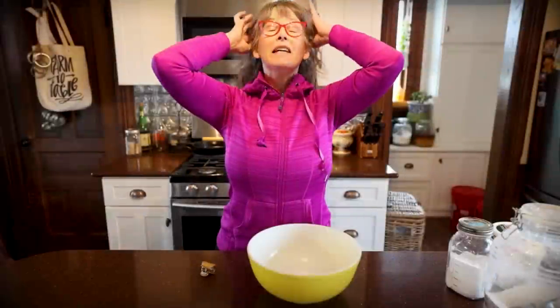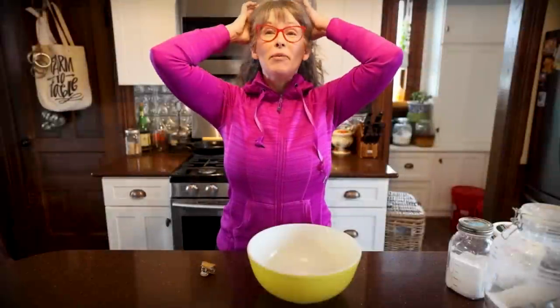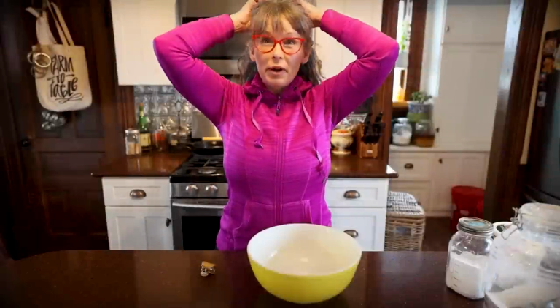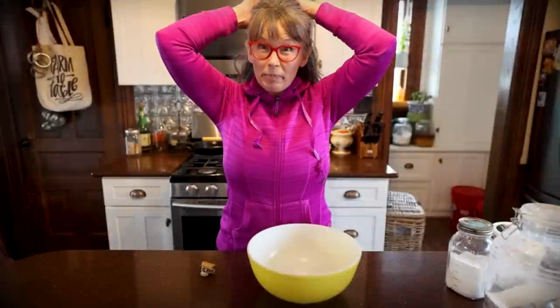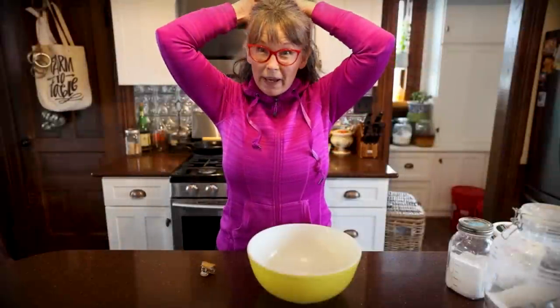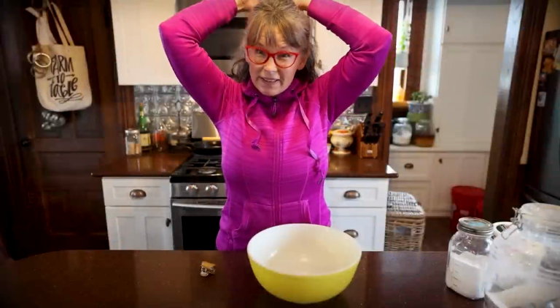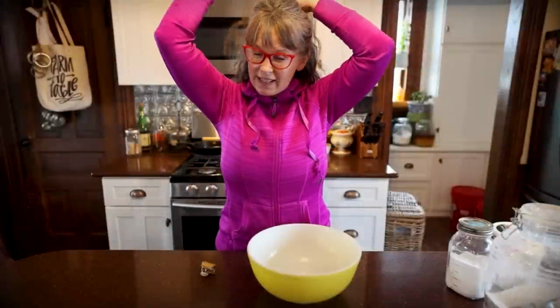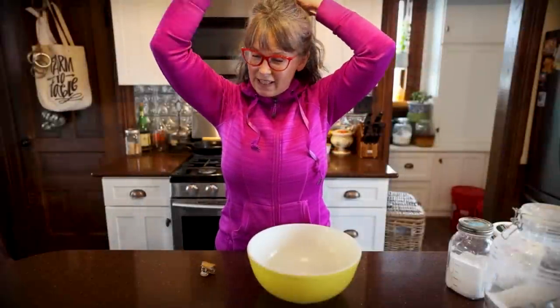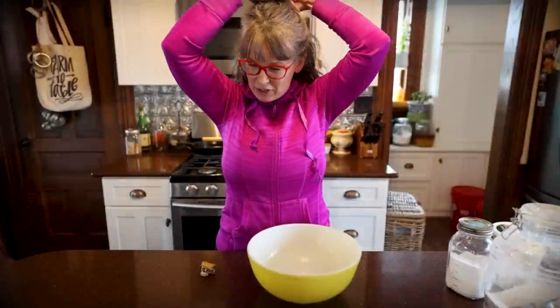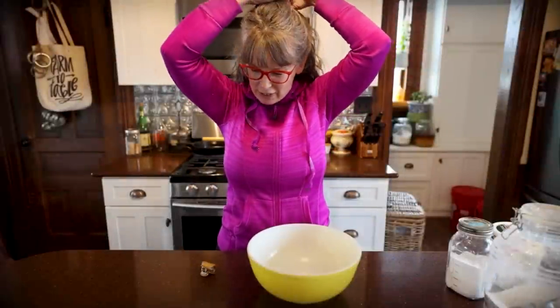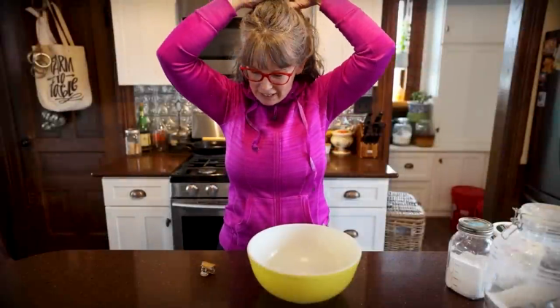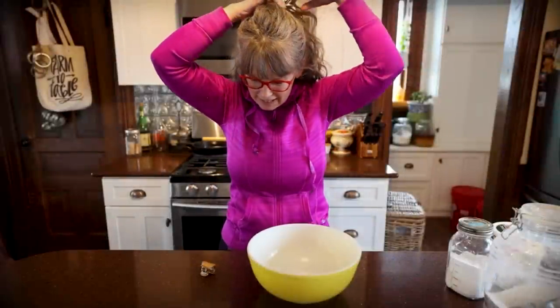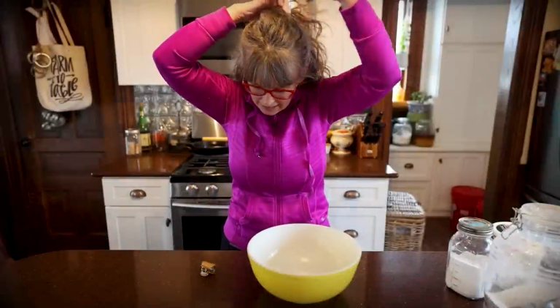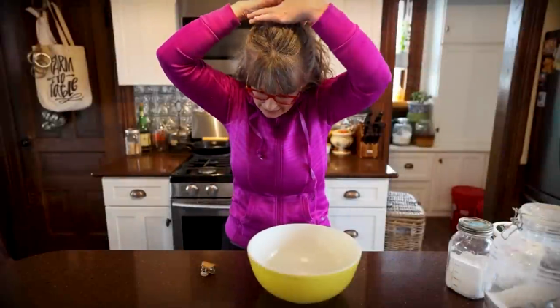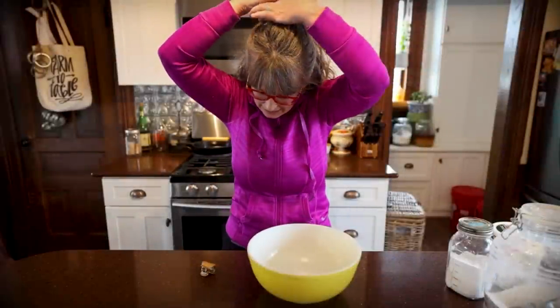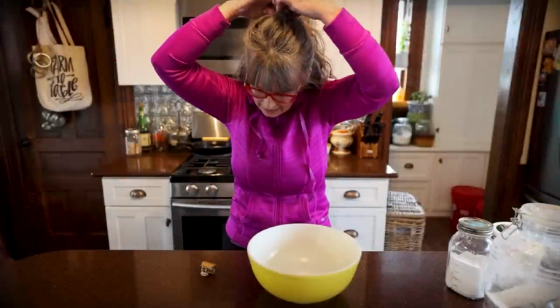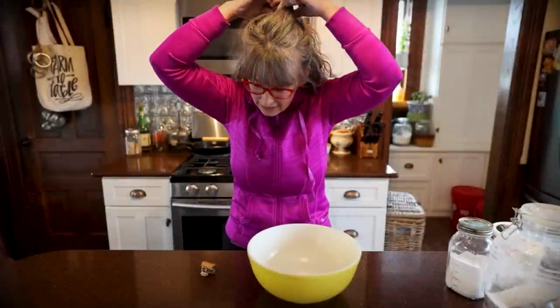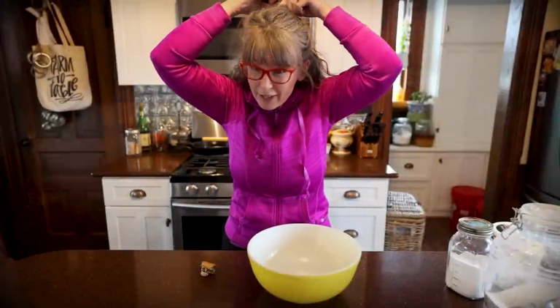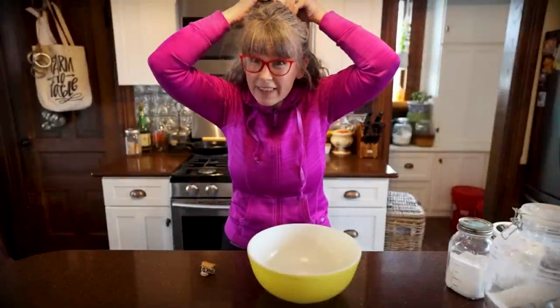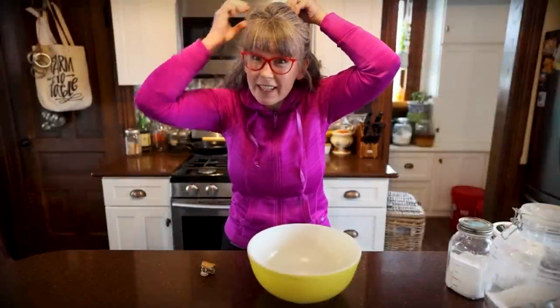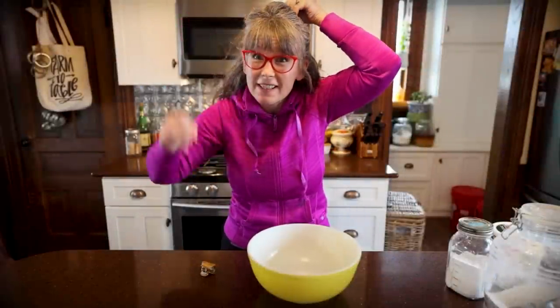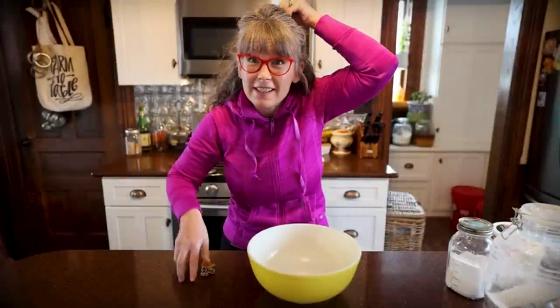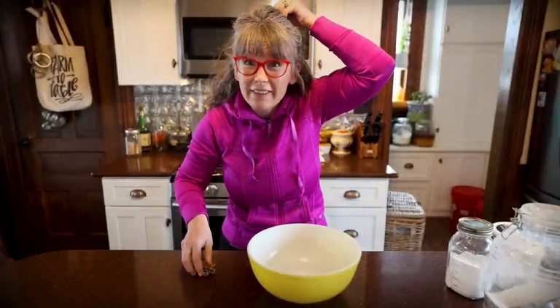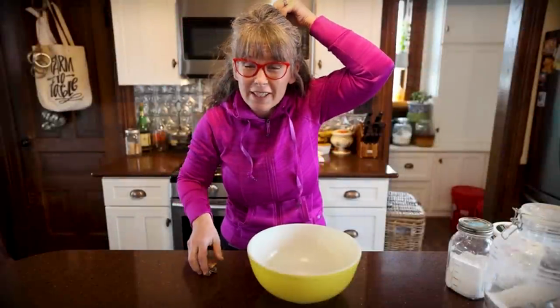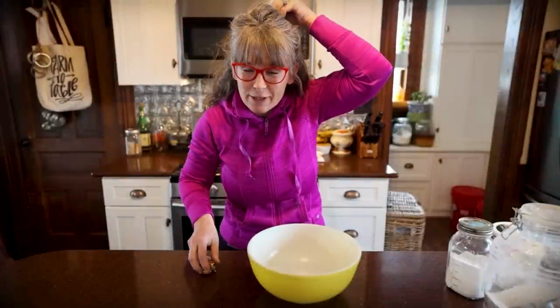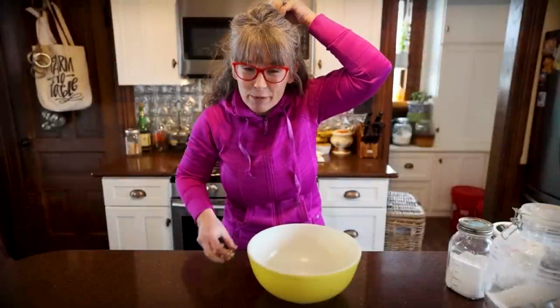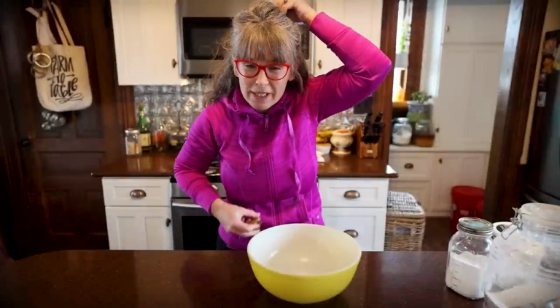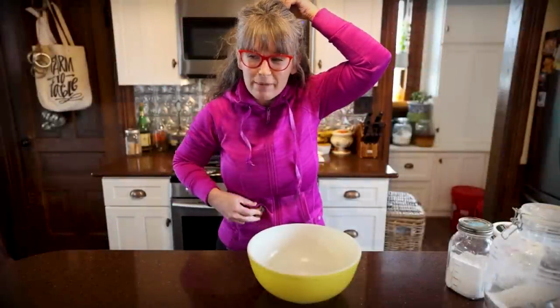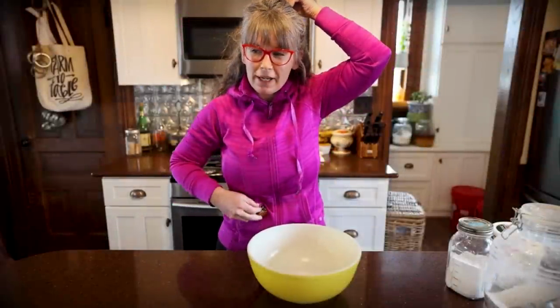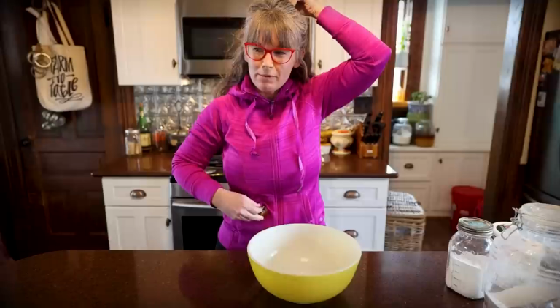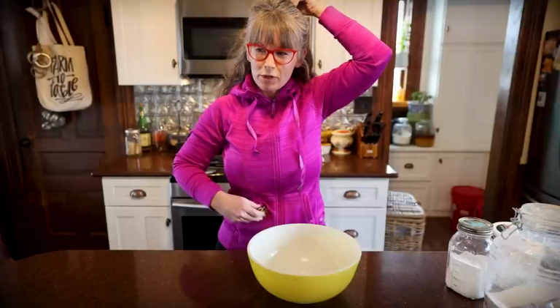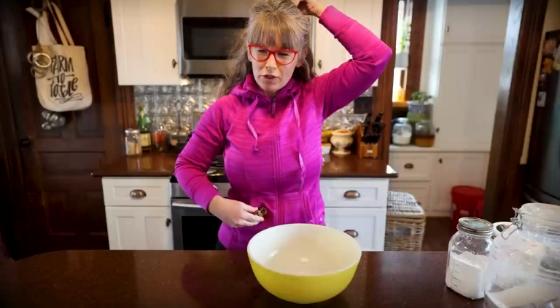Welcome back to the kitchen. You're at the 1870s Homestead and my name's Rachel.